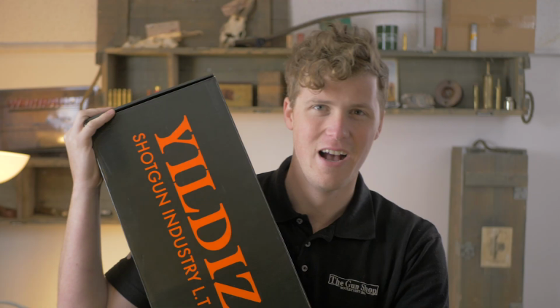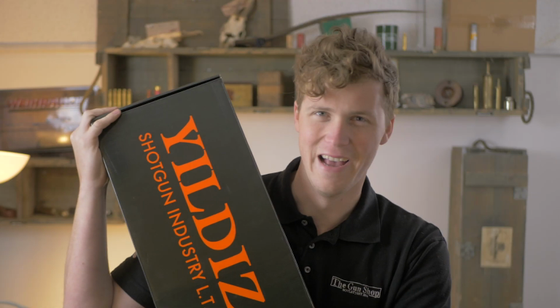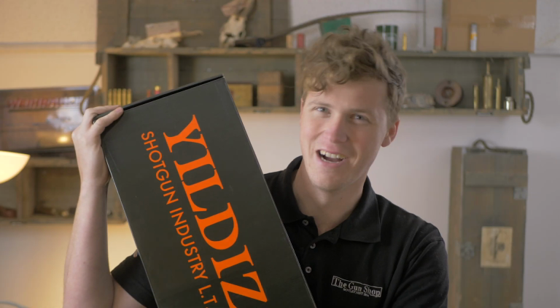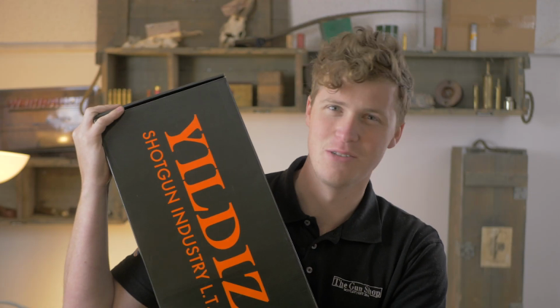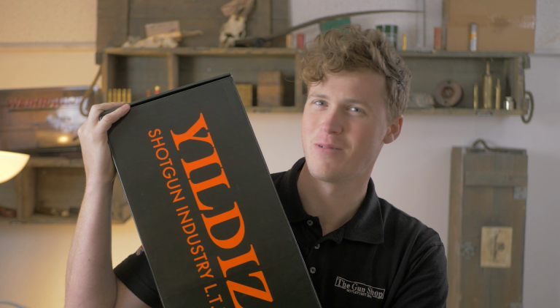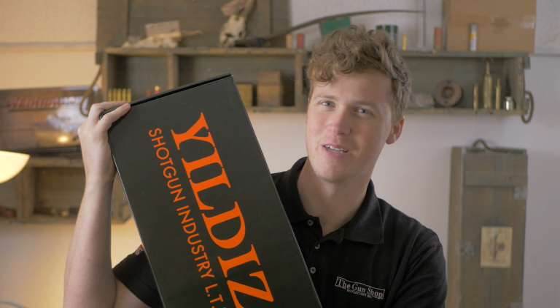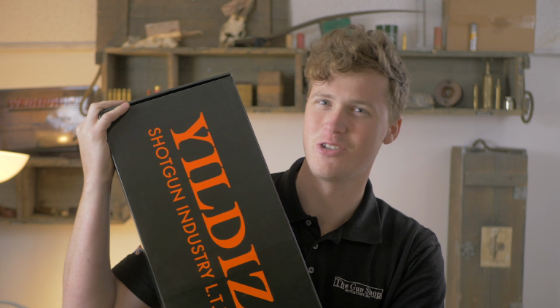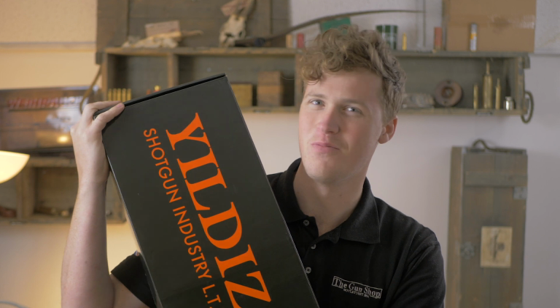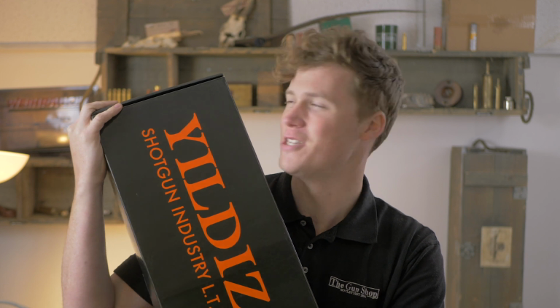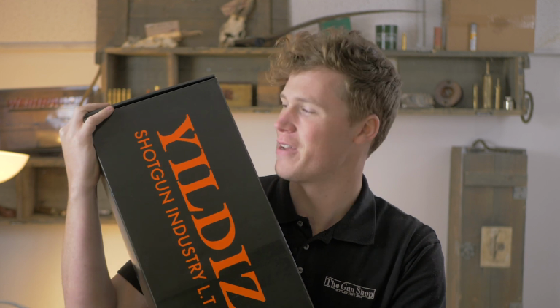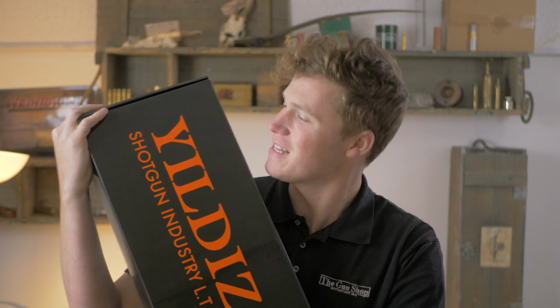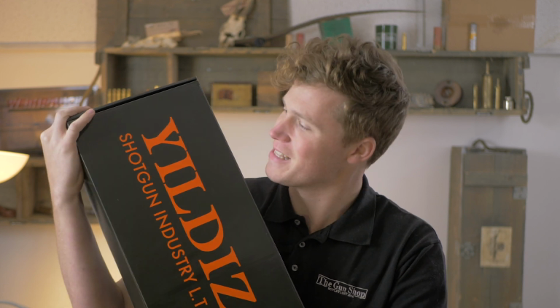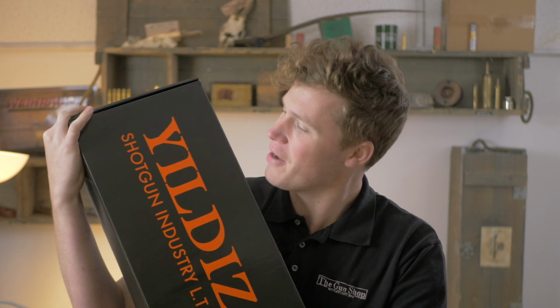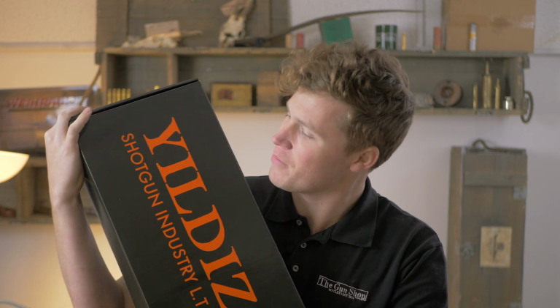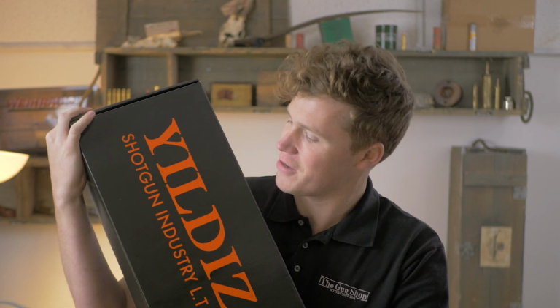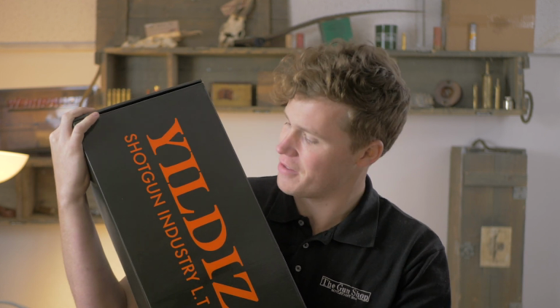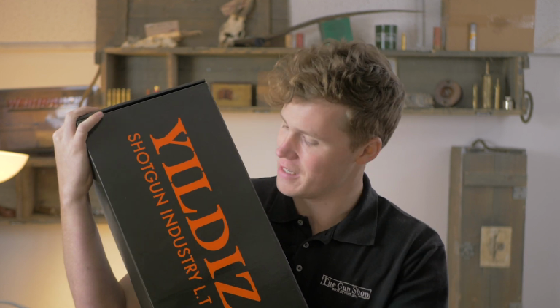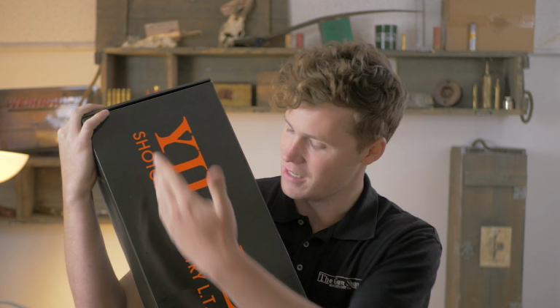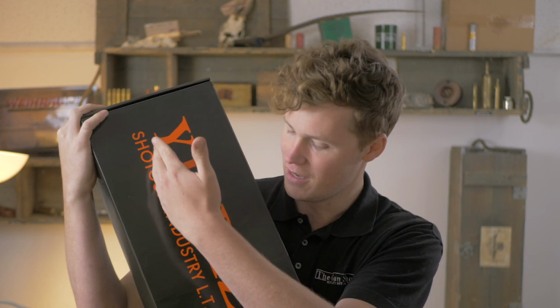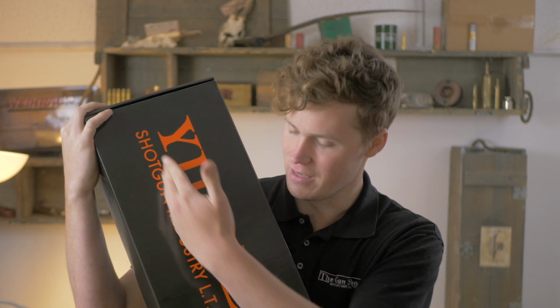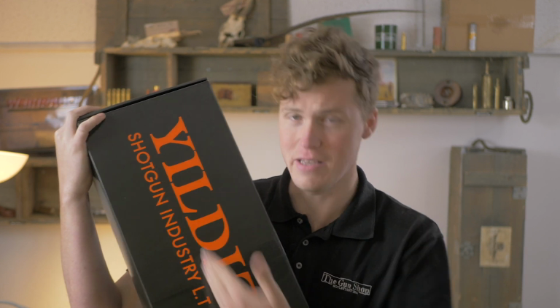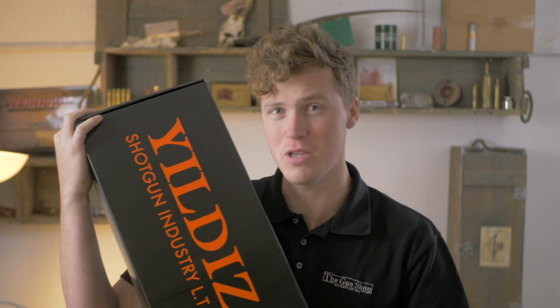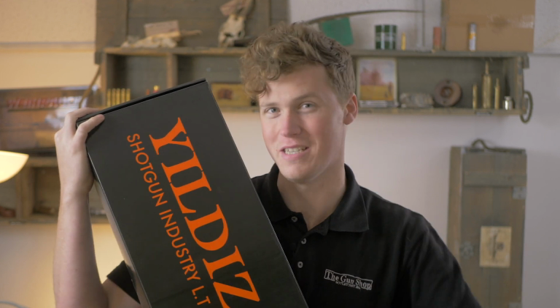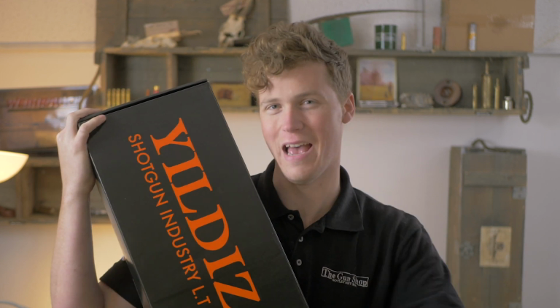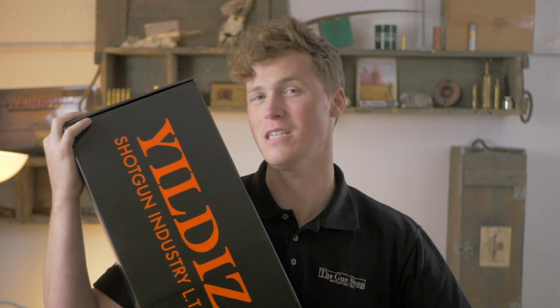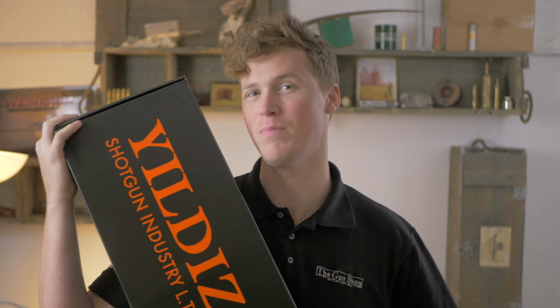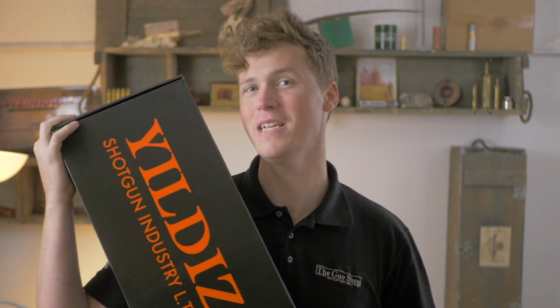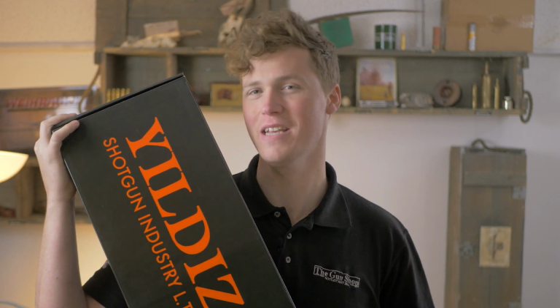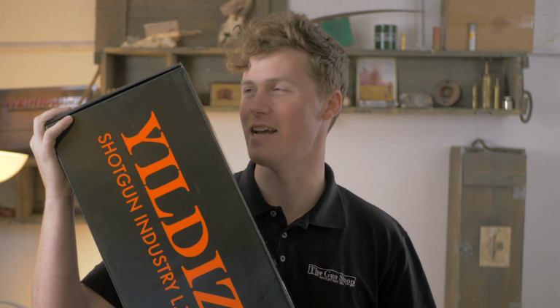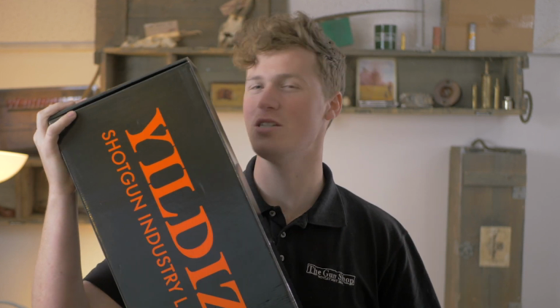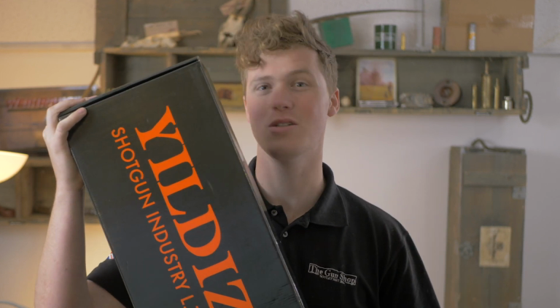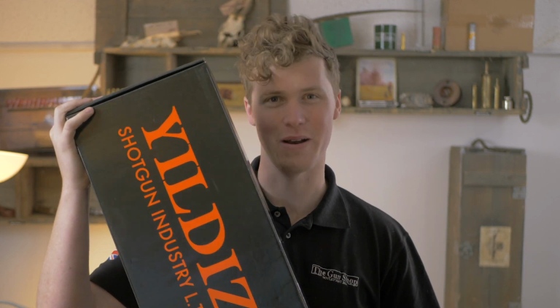Hey guys, welcome to the Gun Shop with me Johnny. Today we're going to be looking at the Yildiz SPZ20.